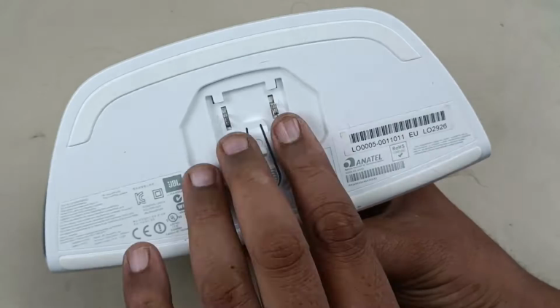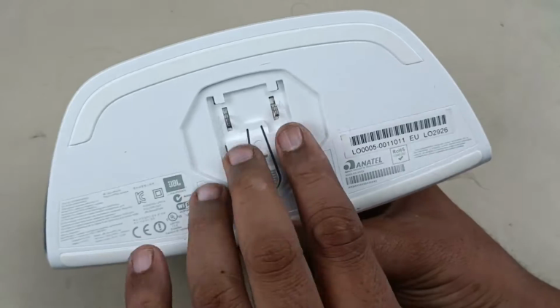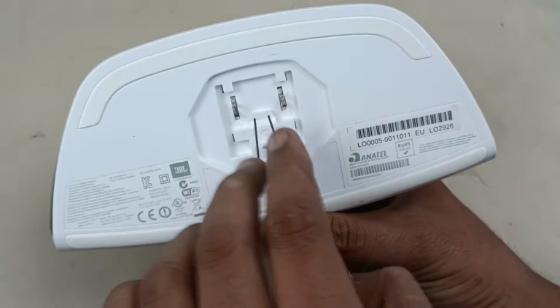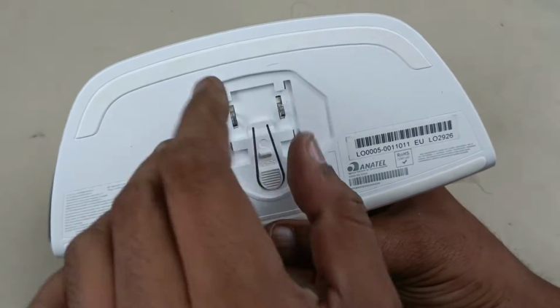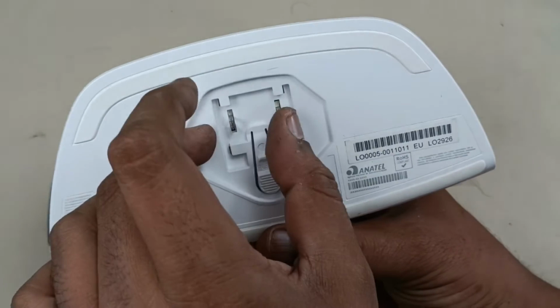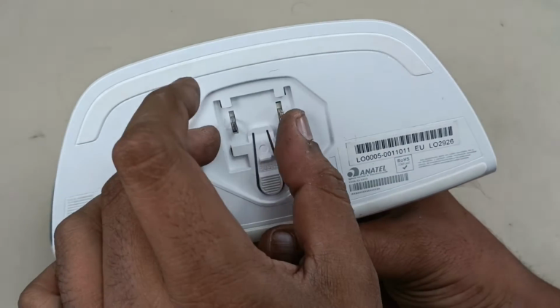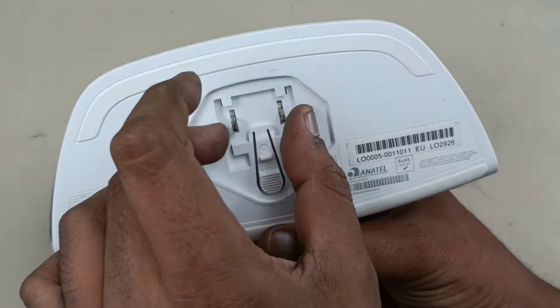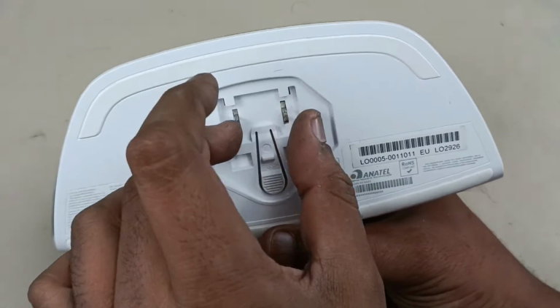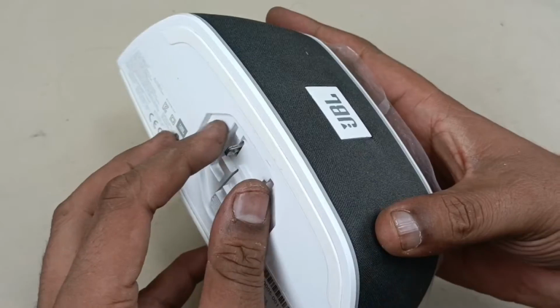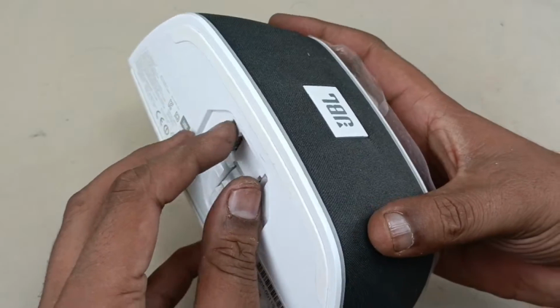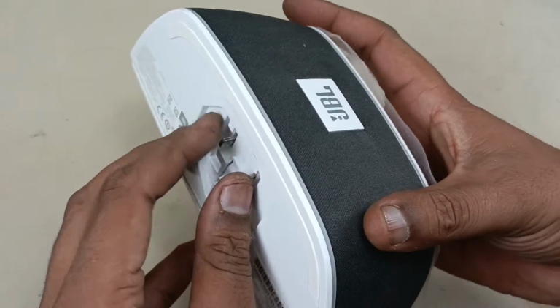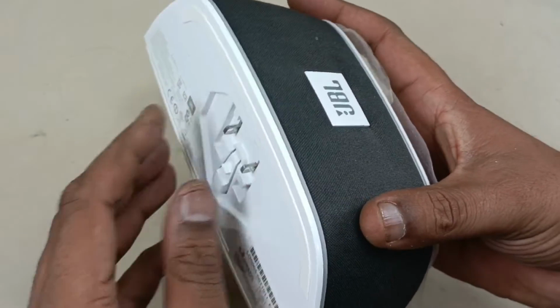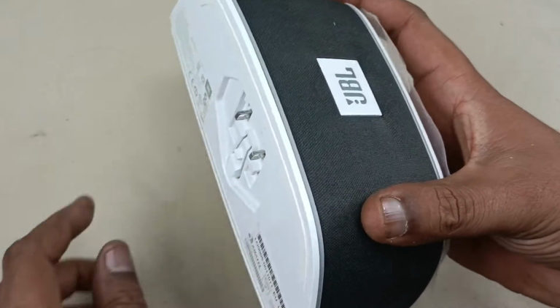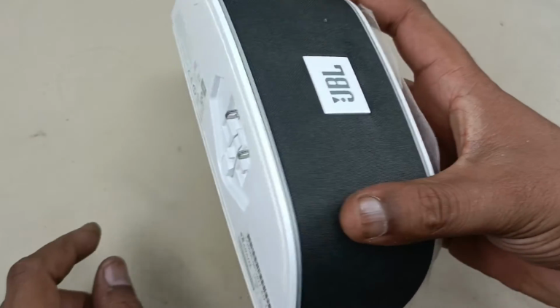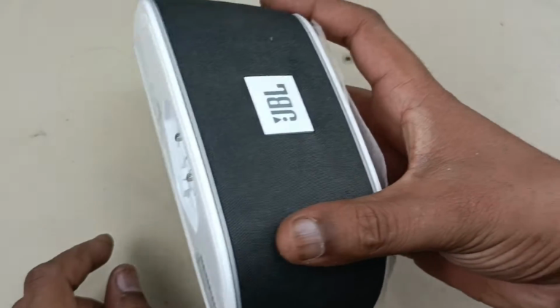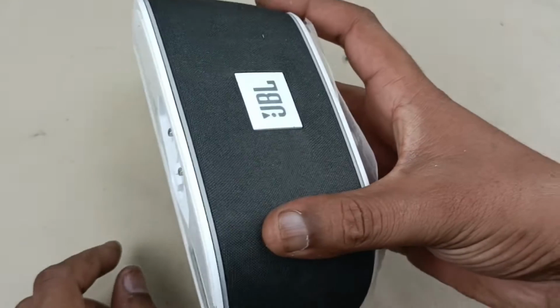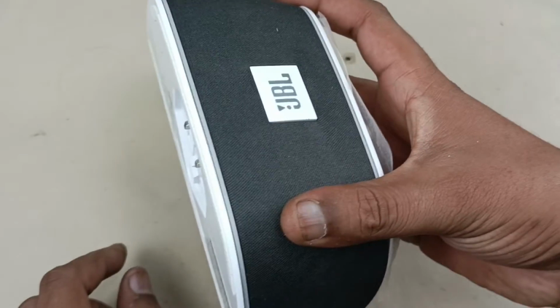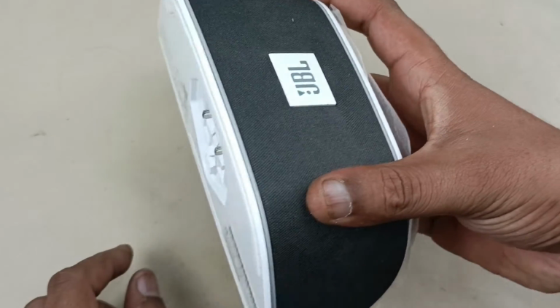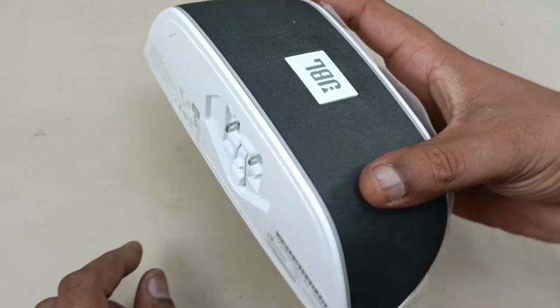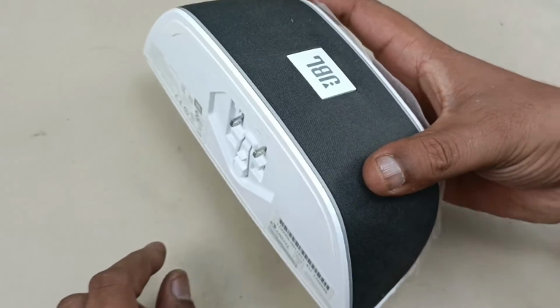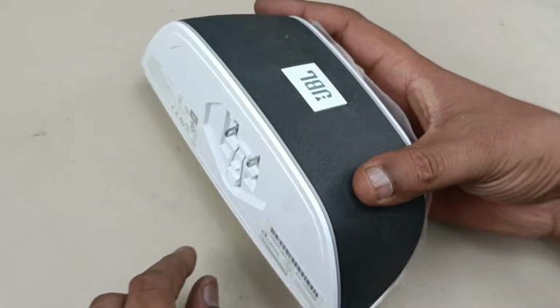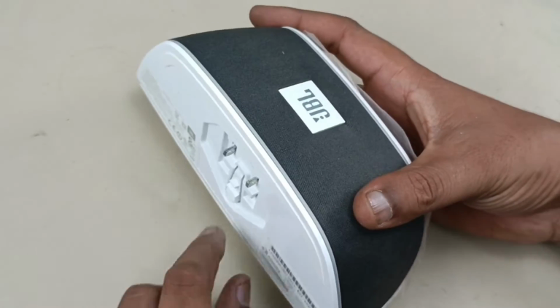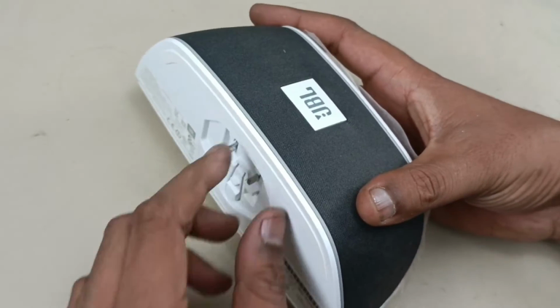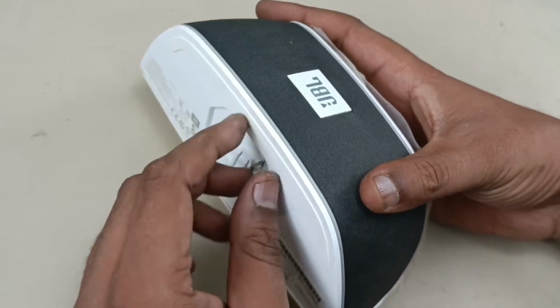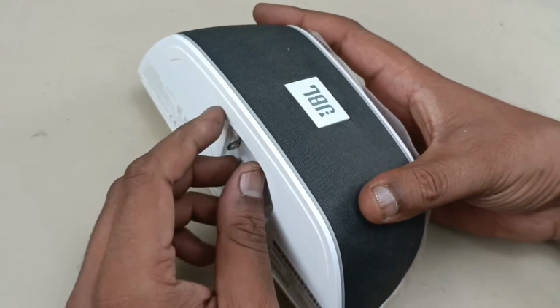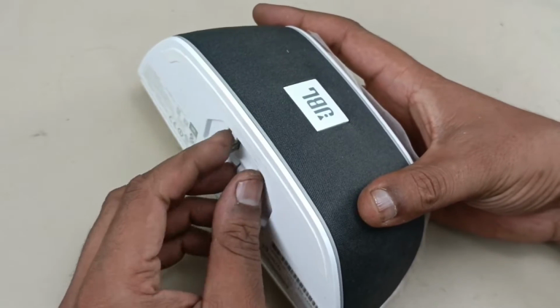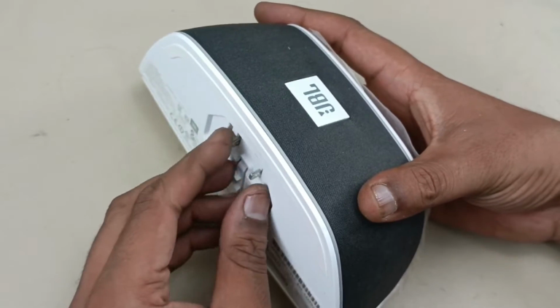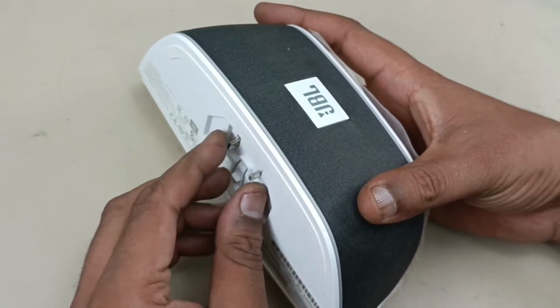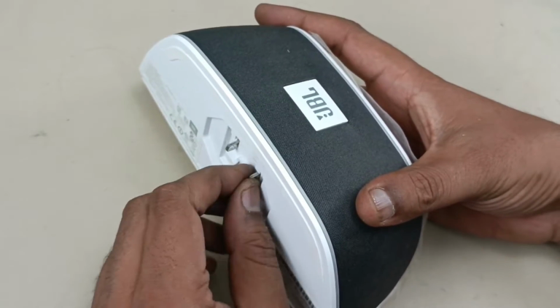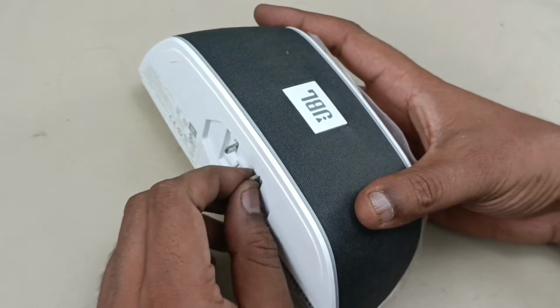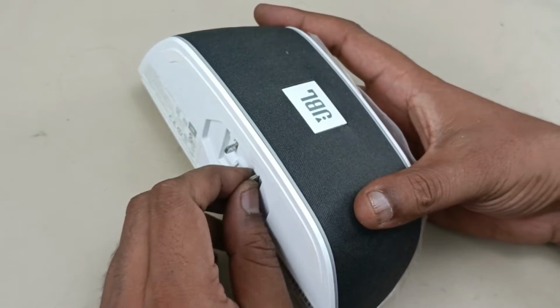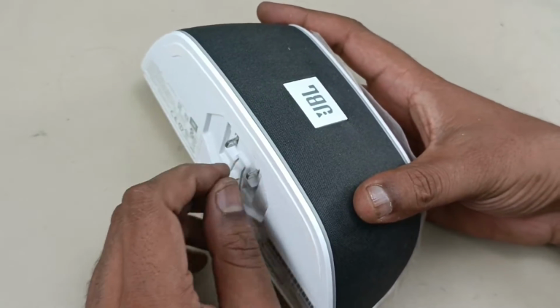Here the socket comes. This can be mounted in the wall outlet of the power supply.